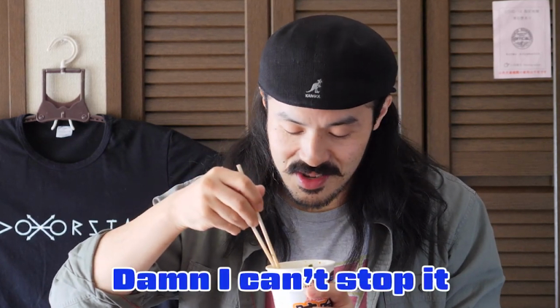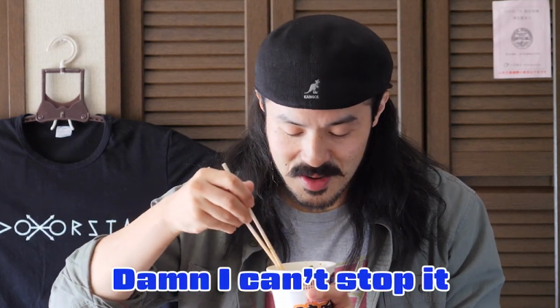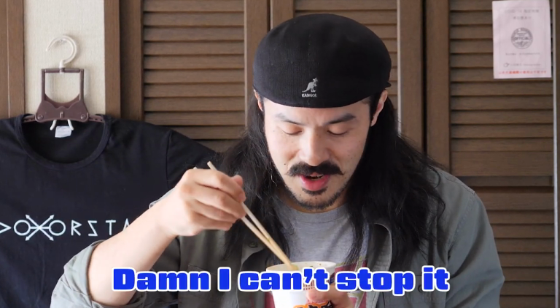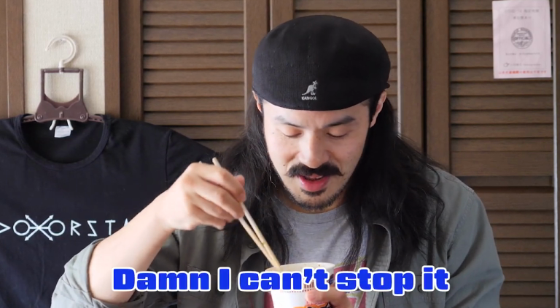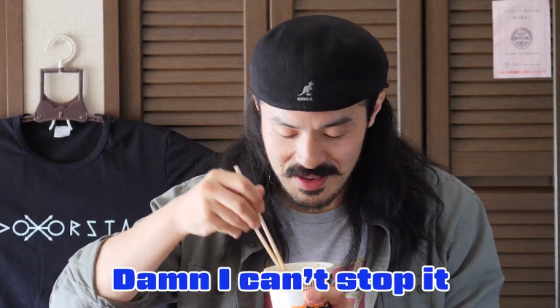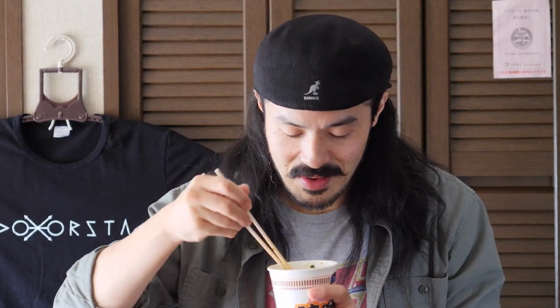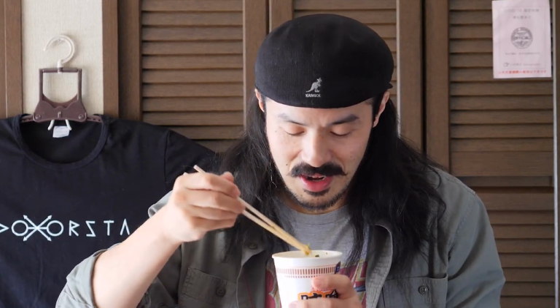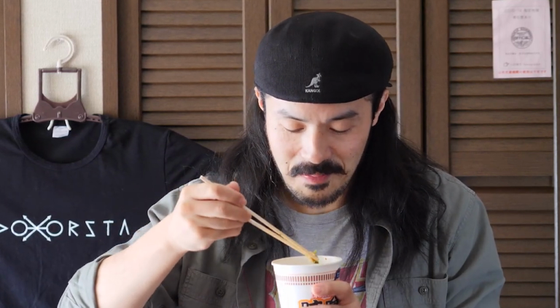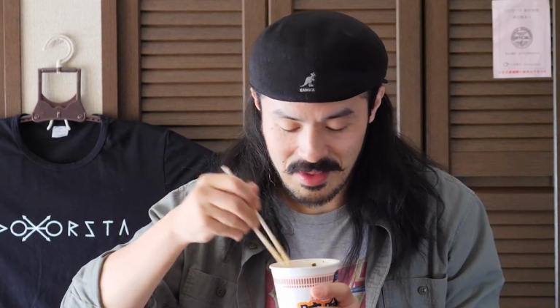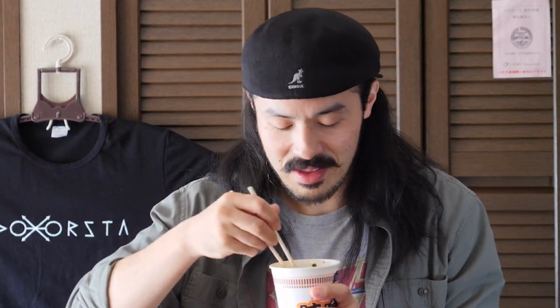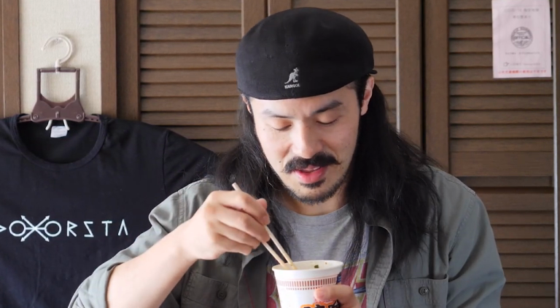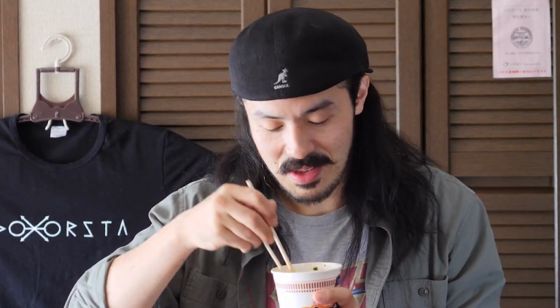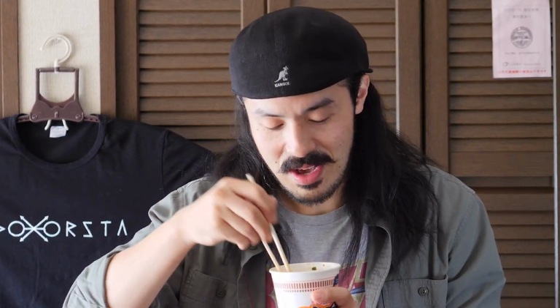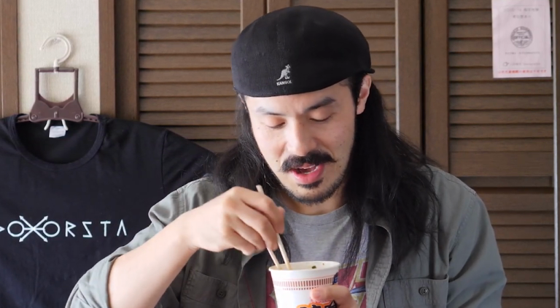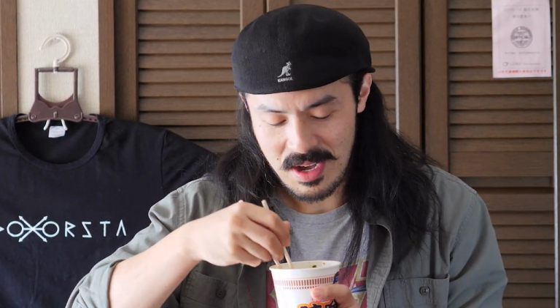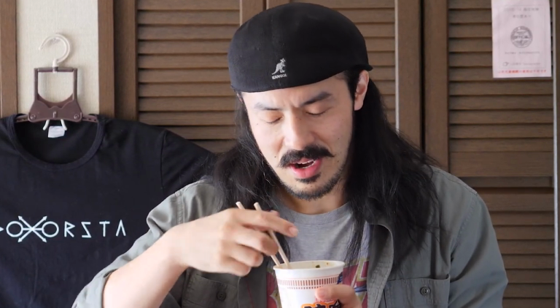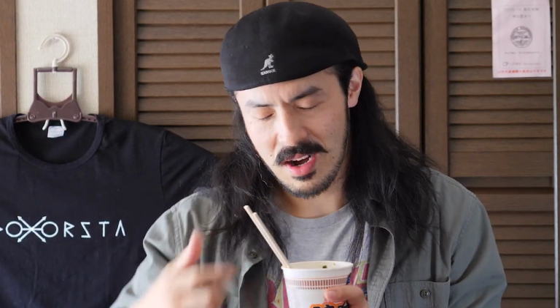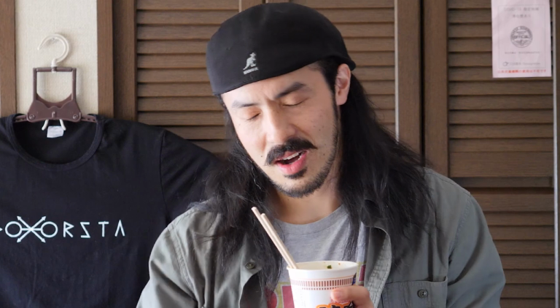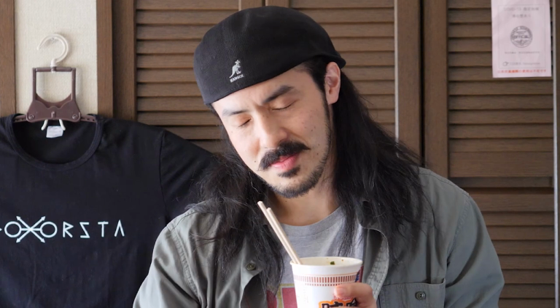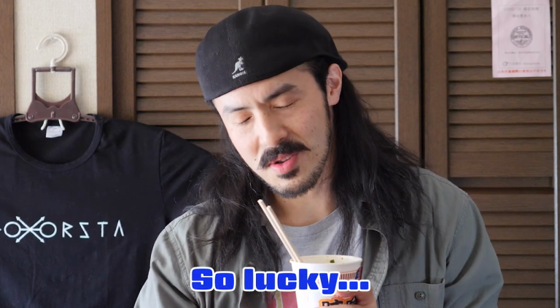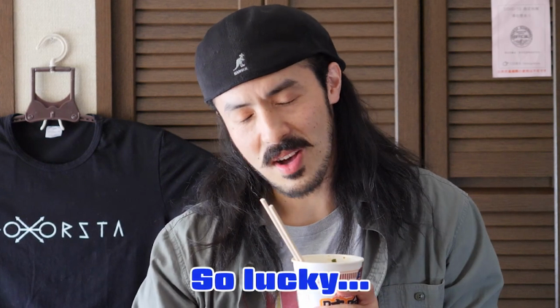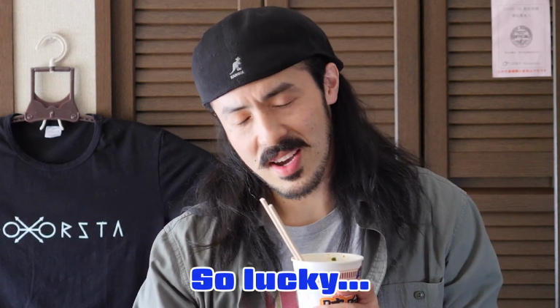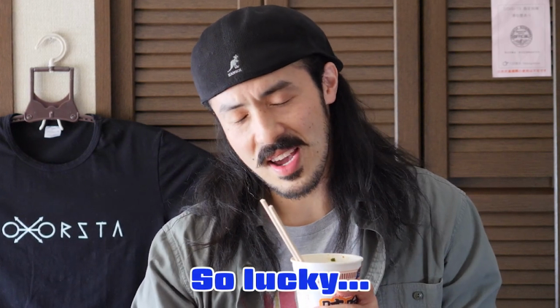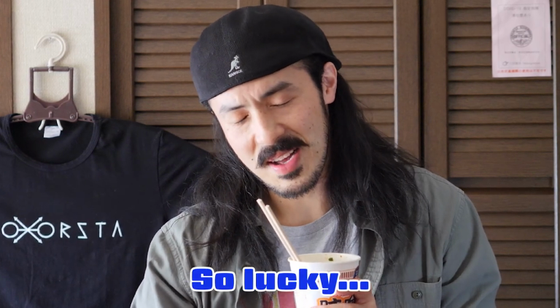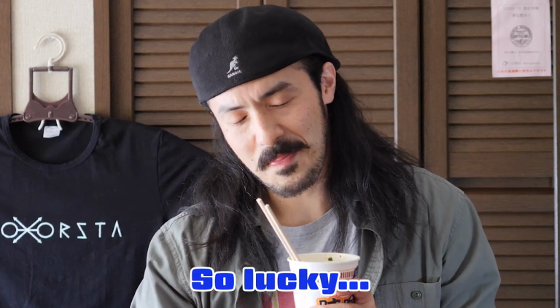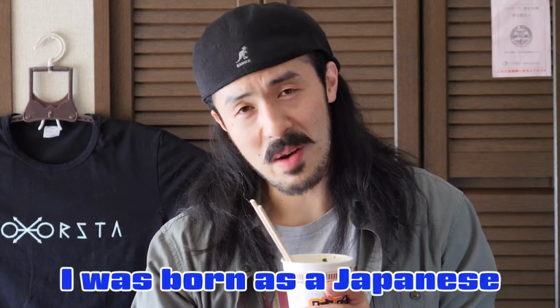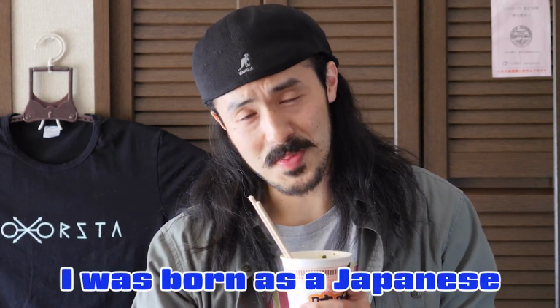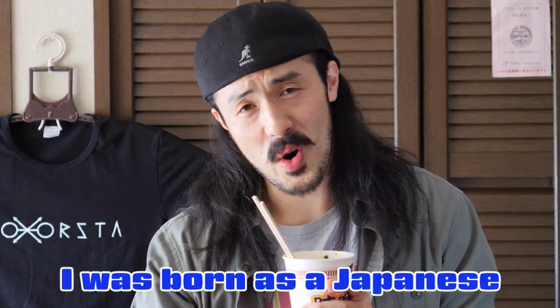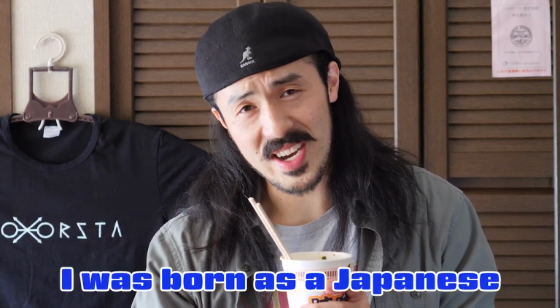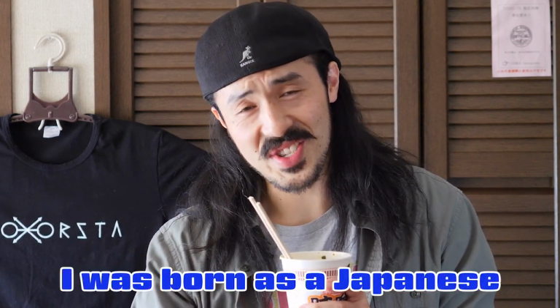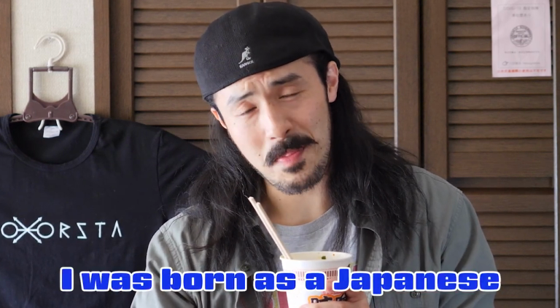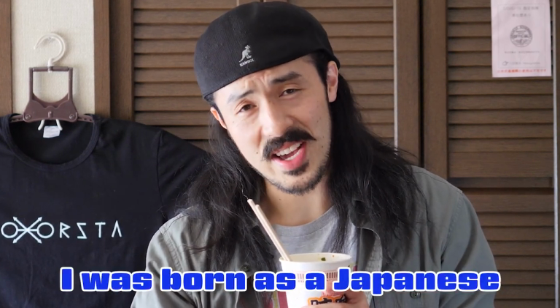I can't stop it. I'm so lucky I was born as a Japanese.